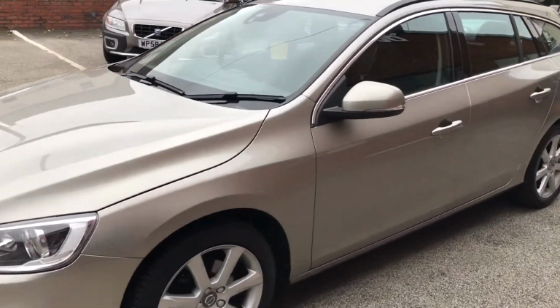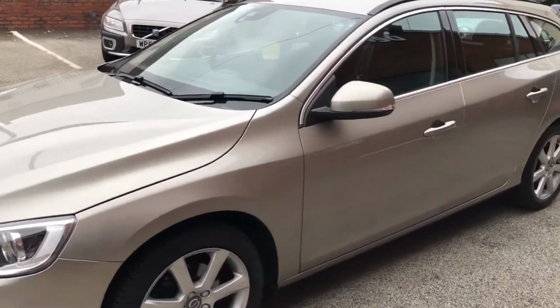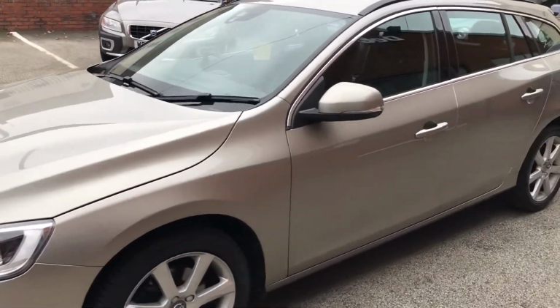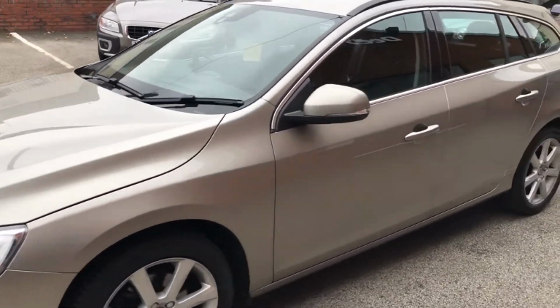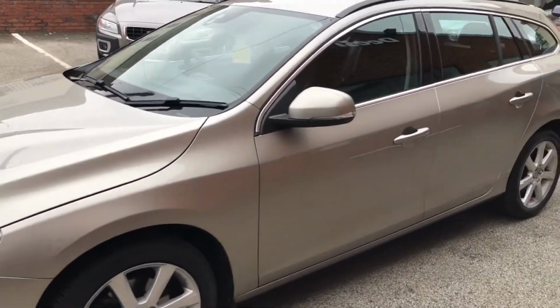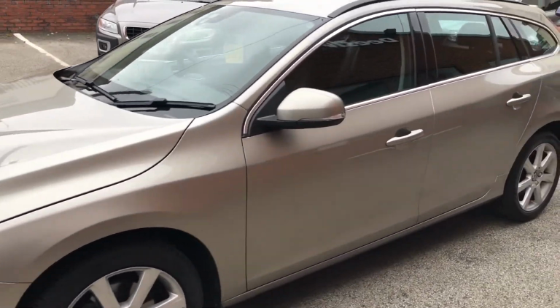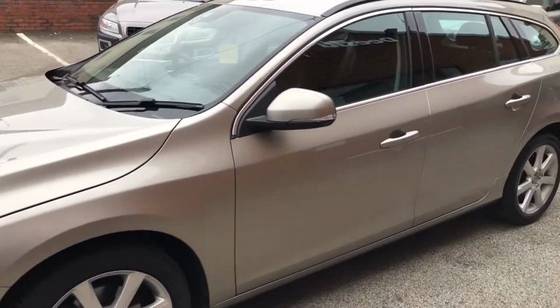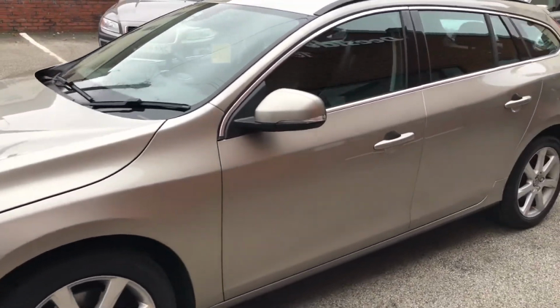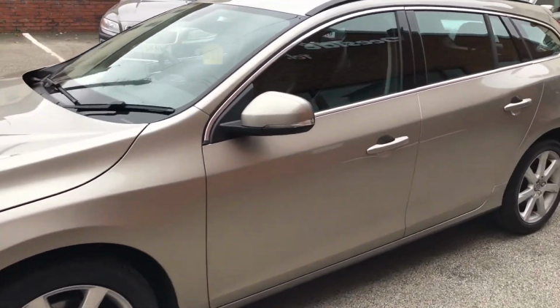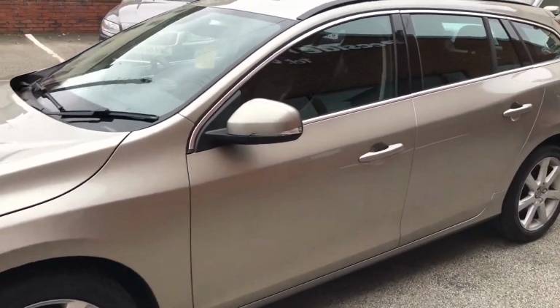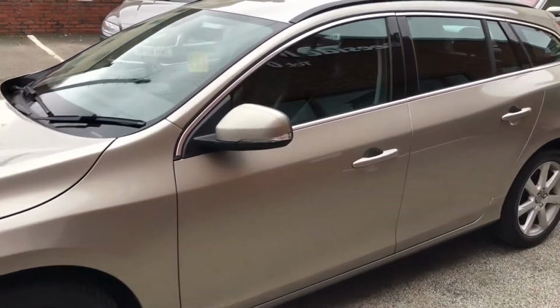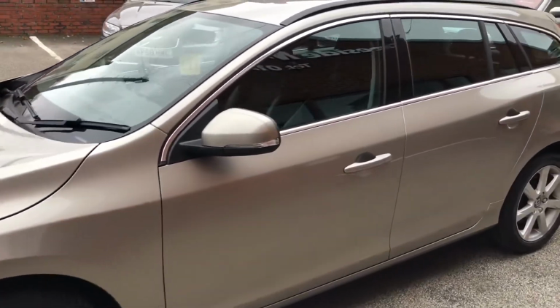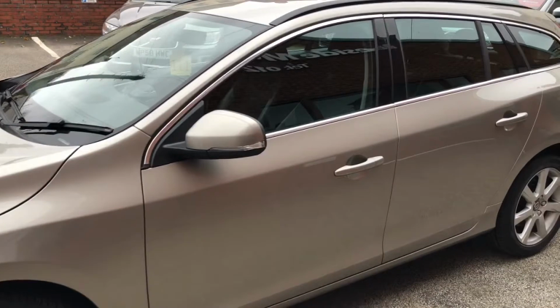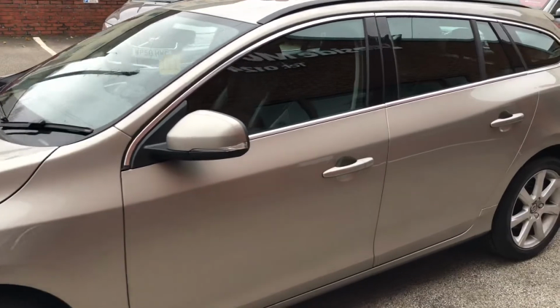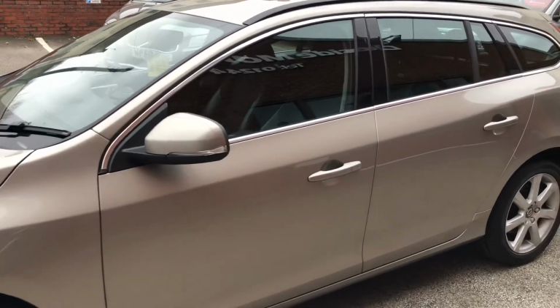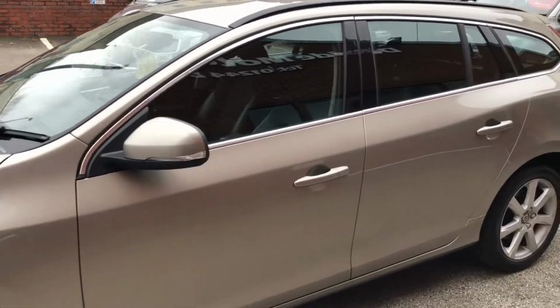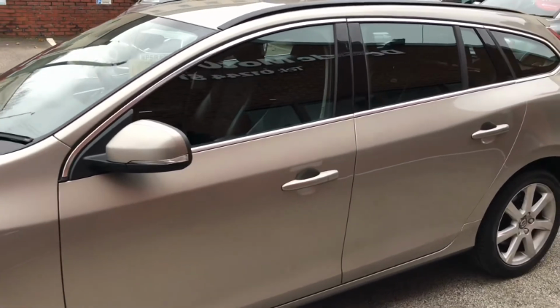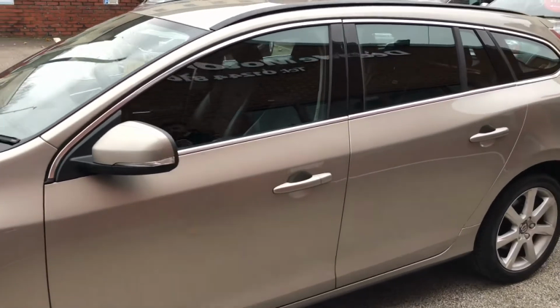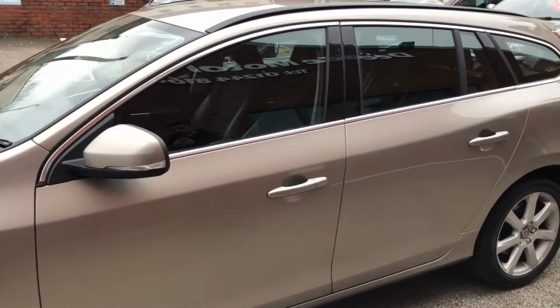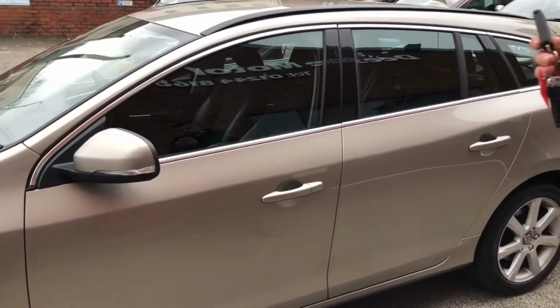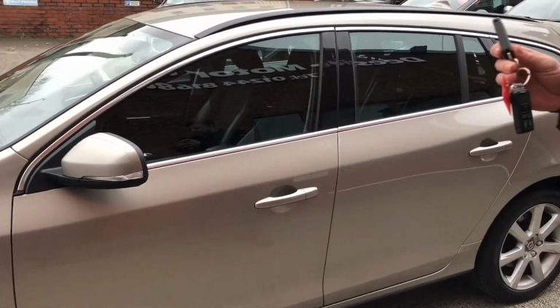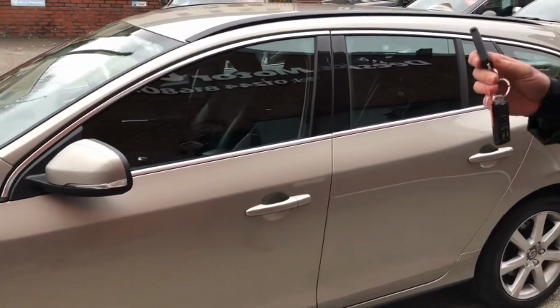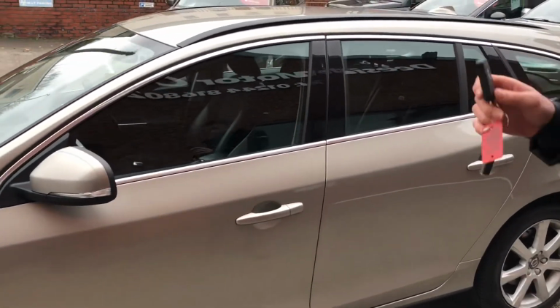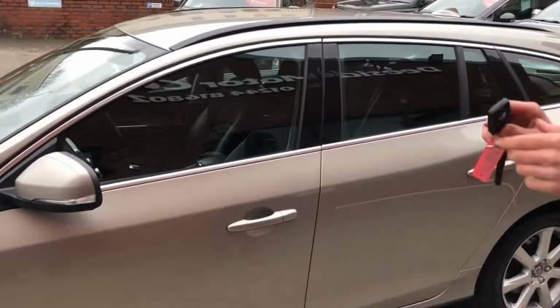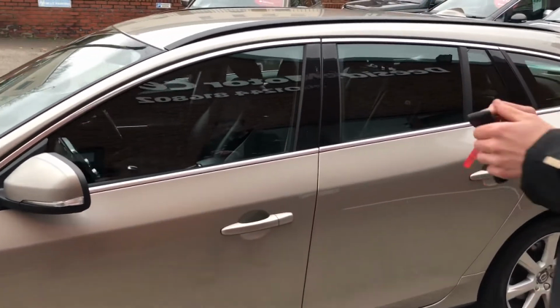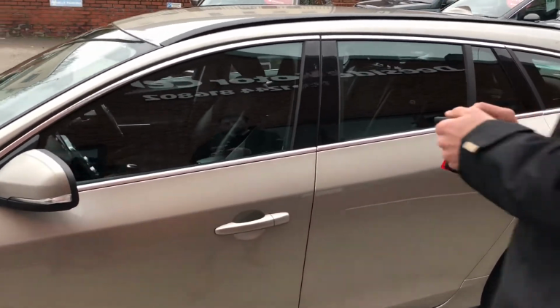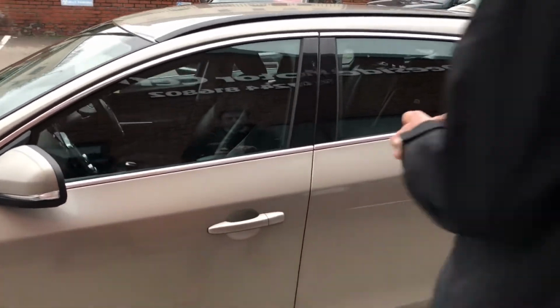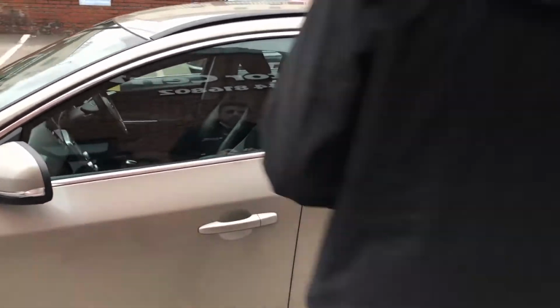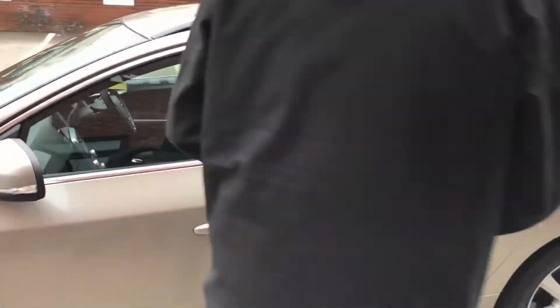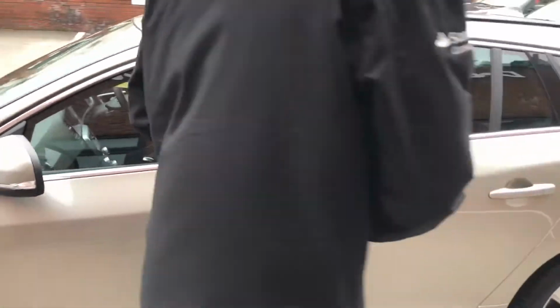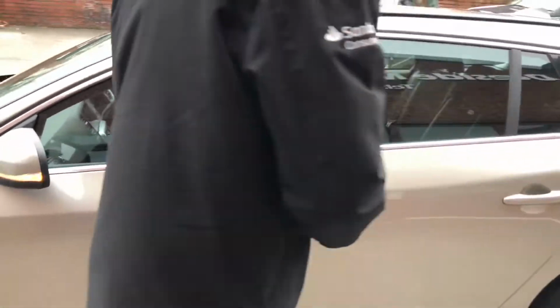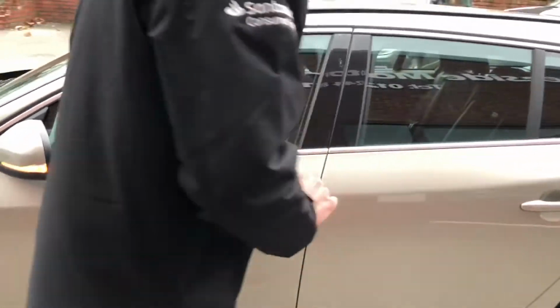It's been well cared for, it's got one previous owner, it's also got two keys. Take a look inside.